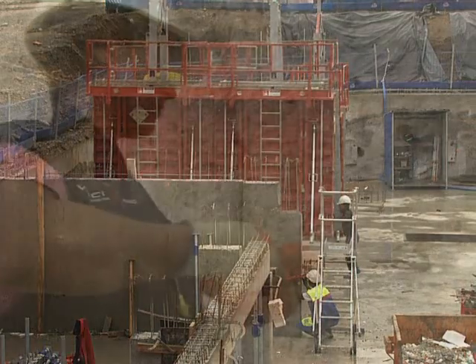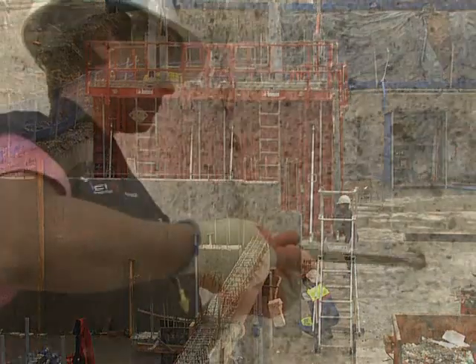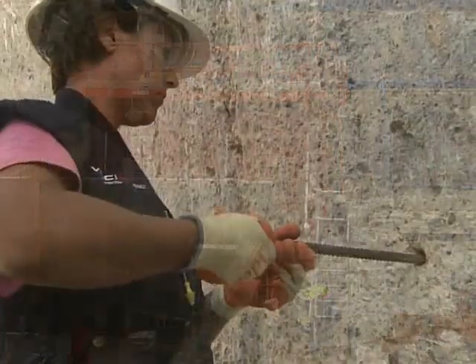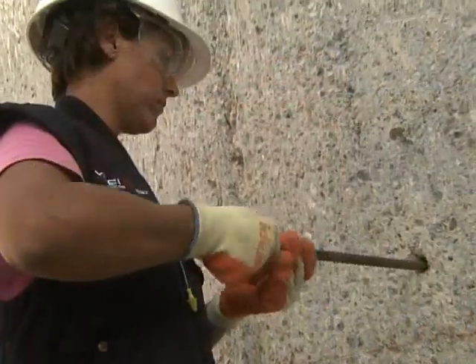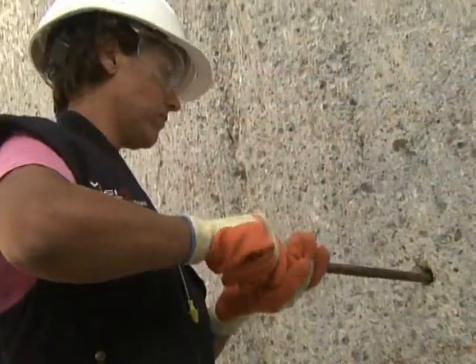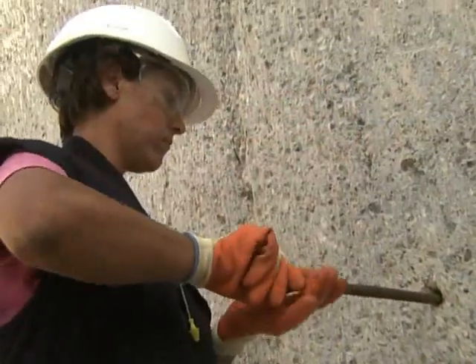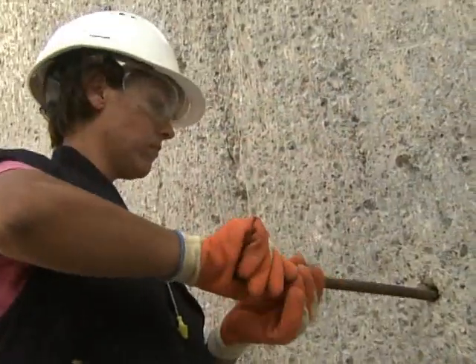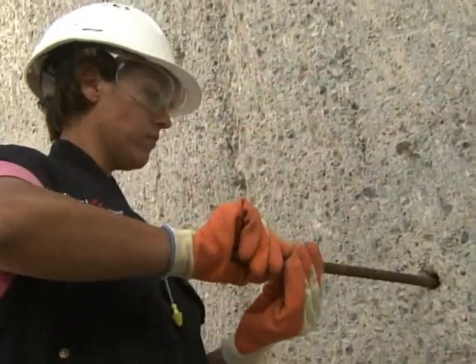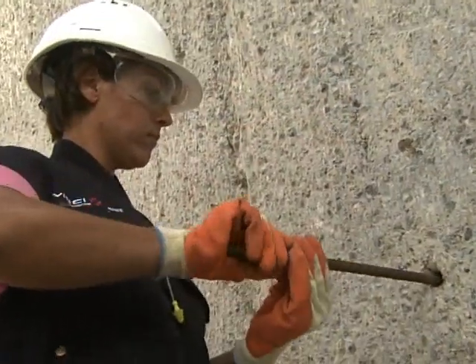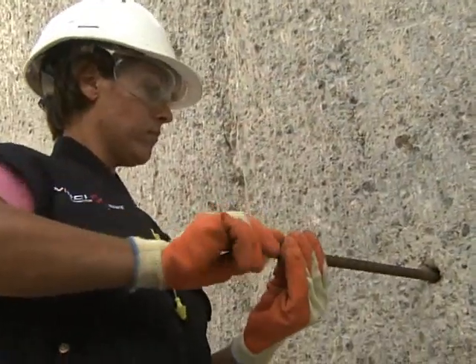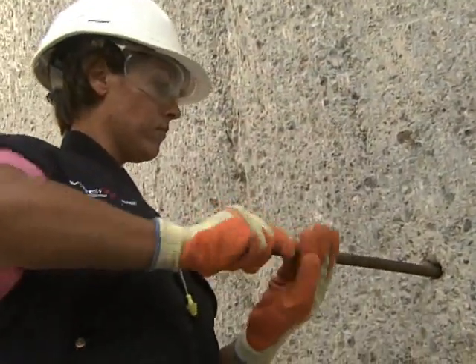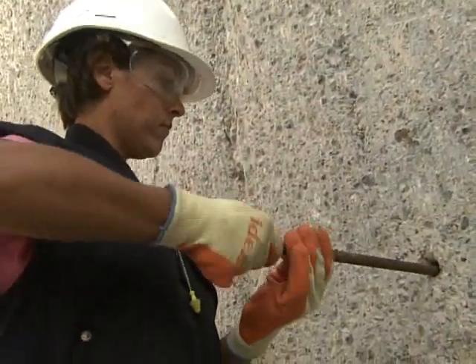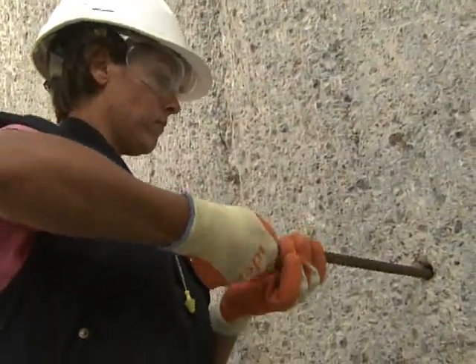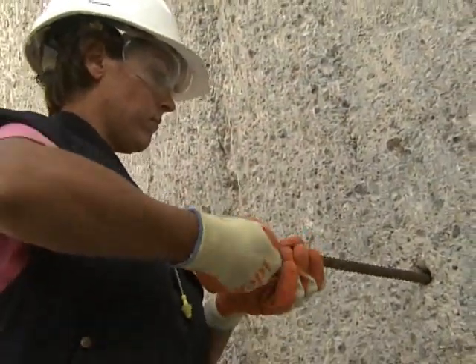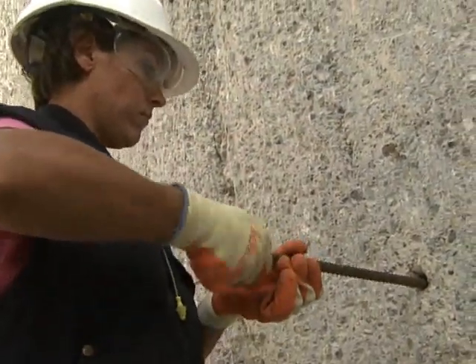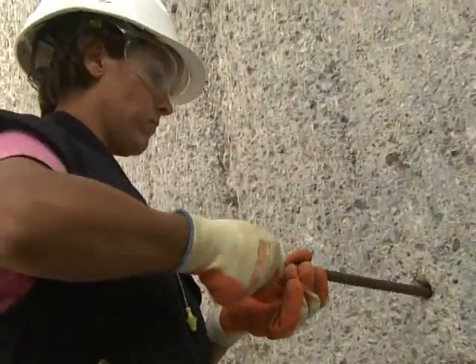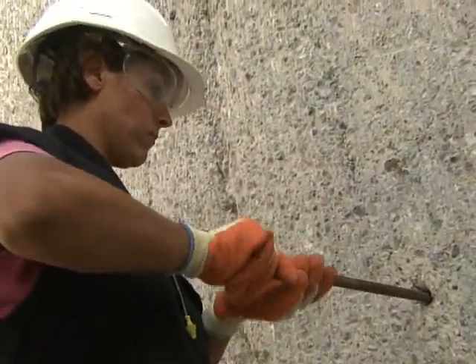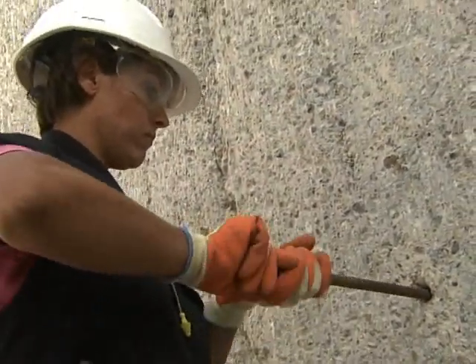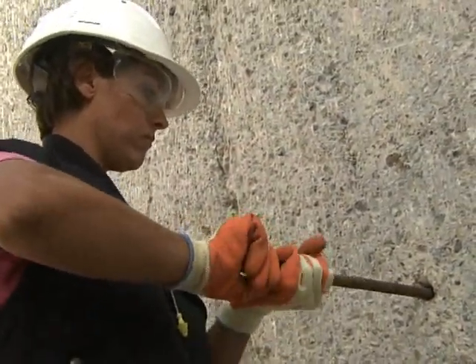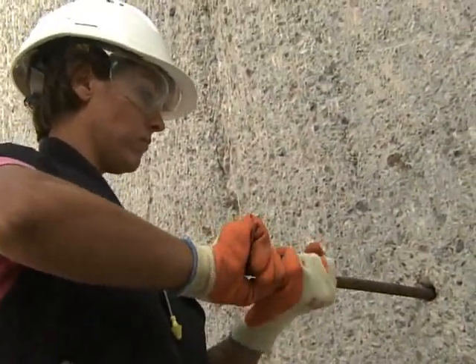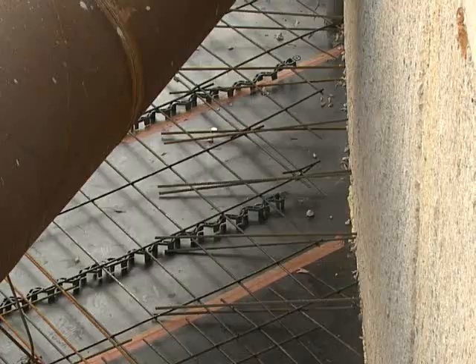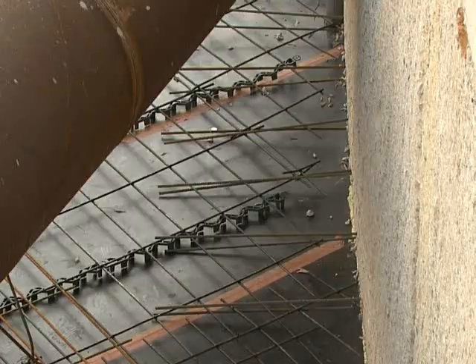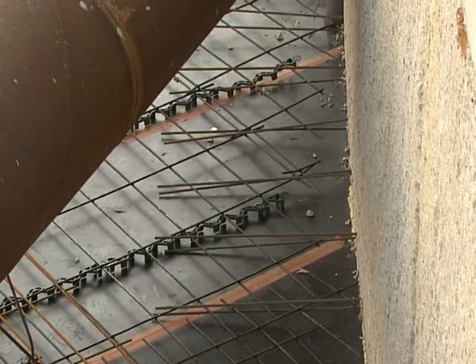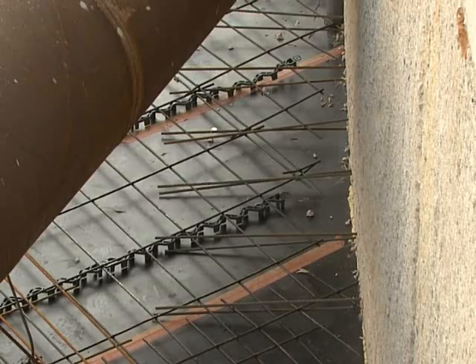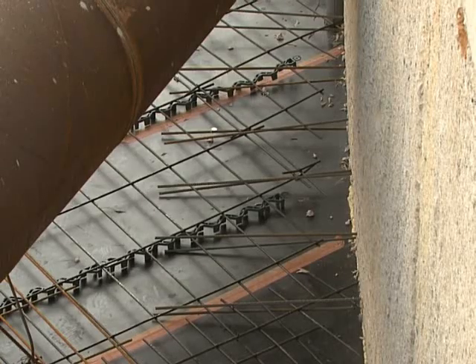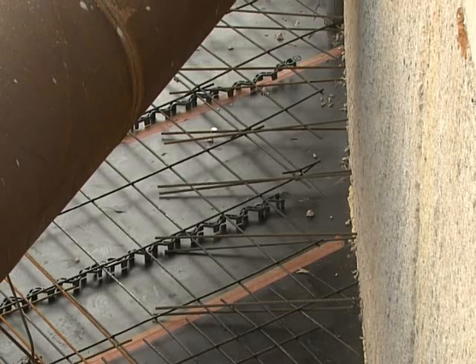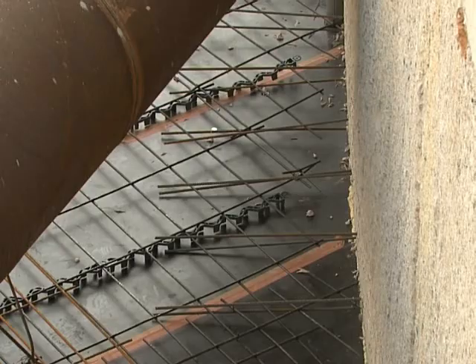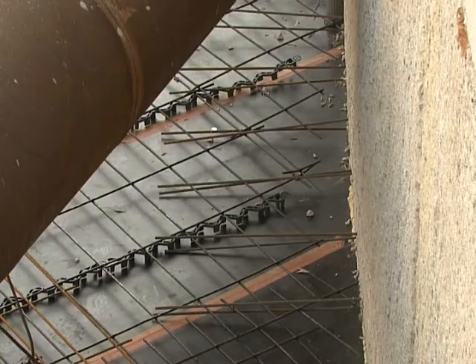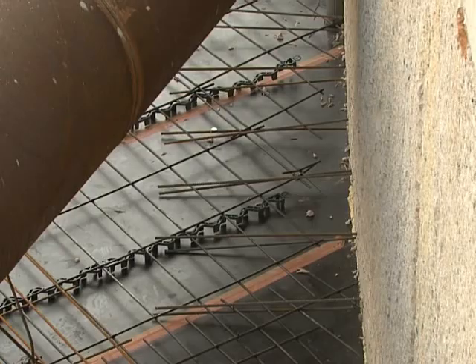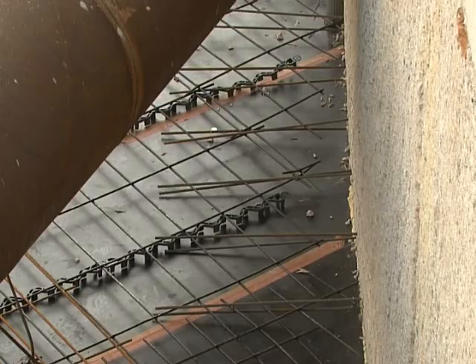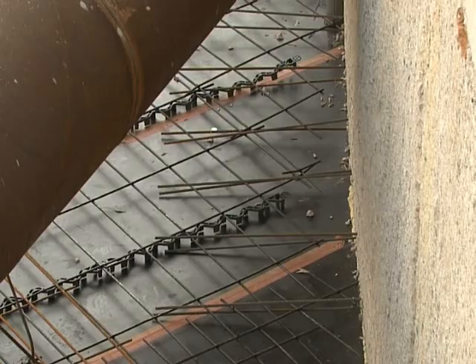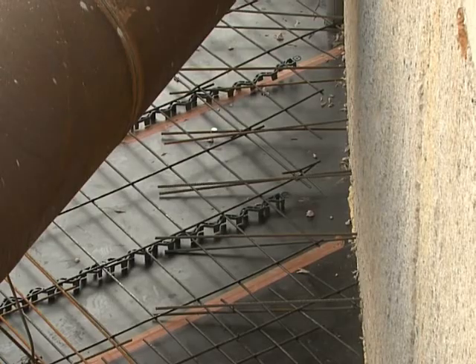Setting rebar cannot be improvised. It must support the mechanical link and must be fire resistant.